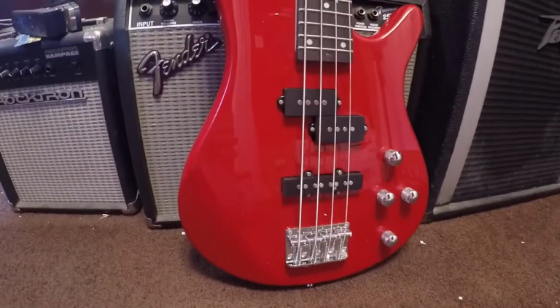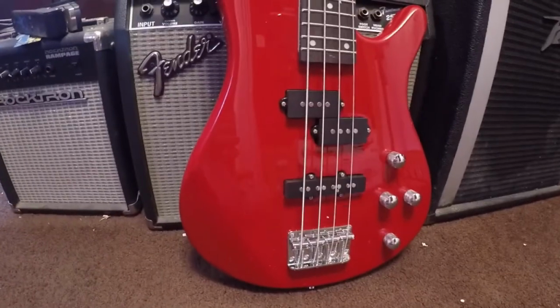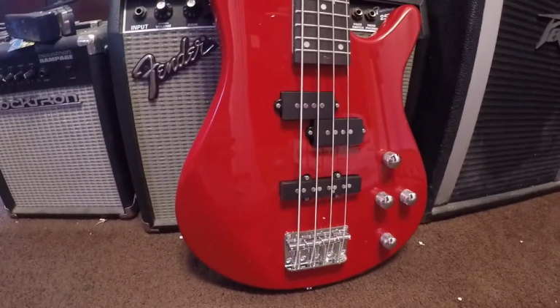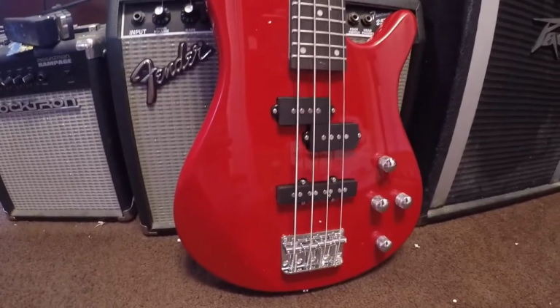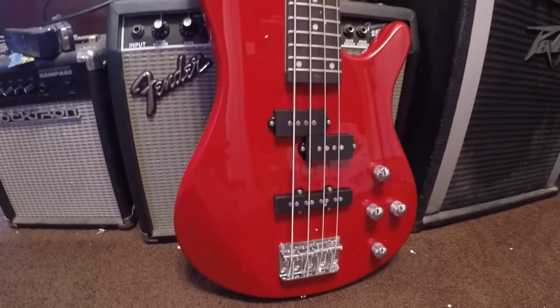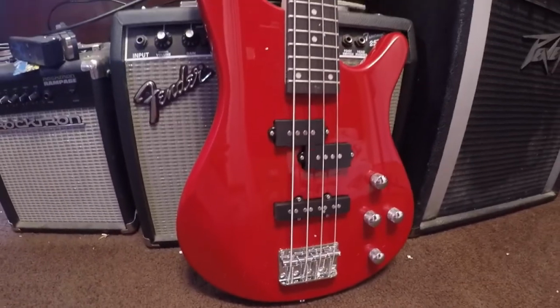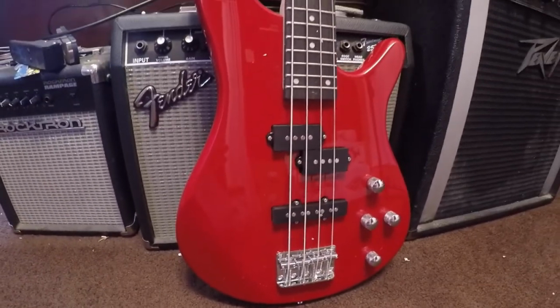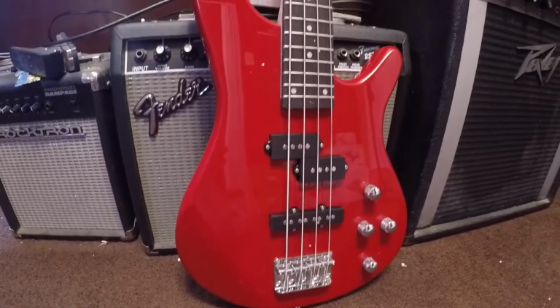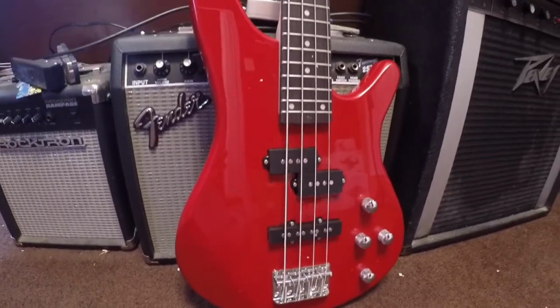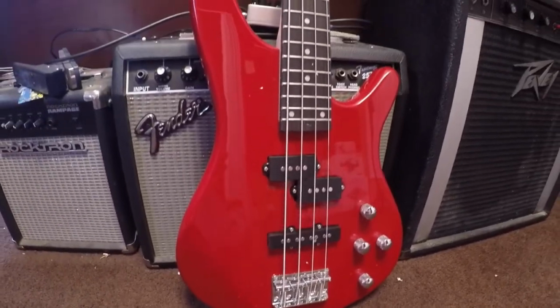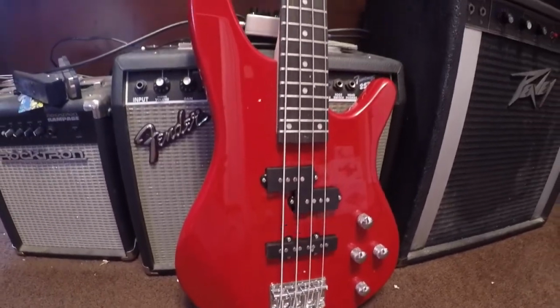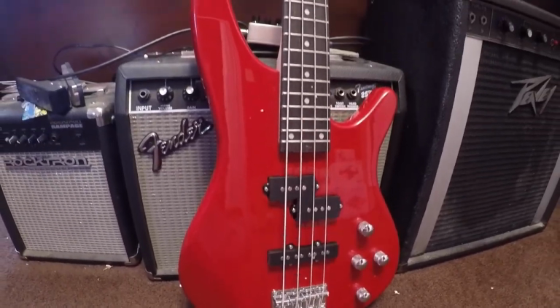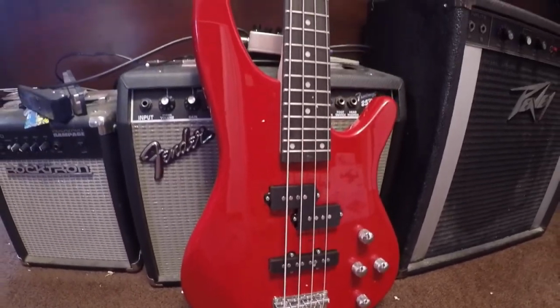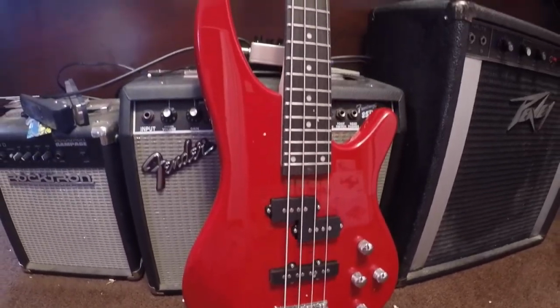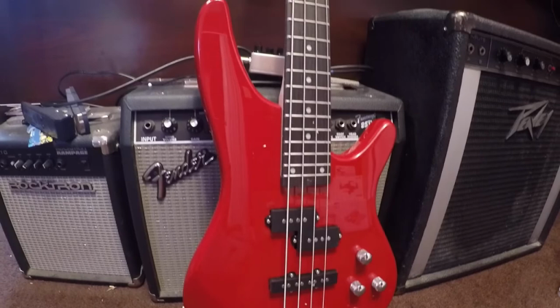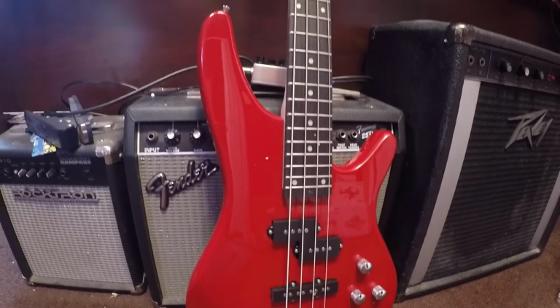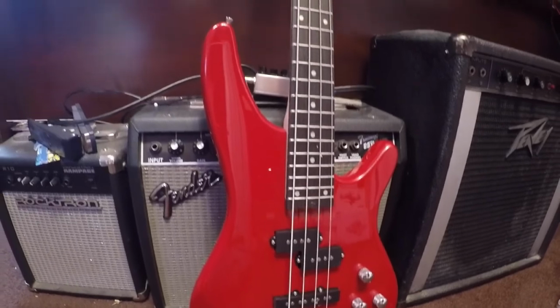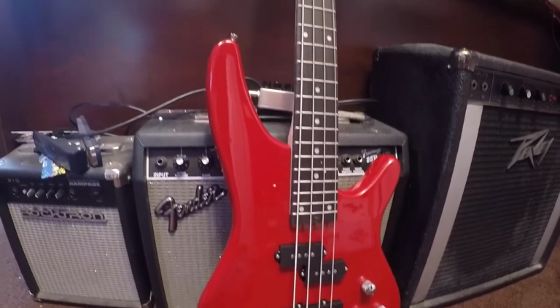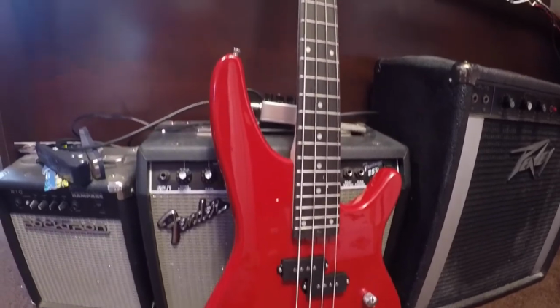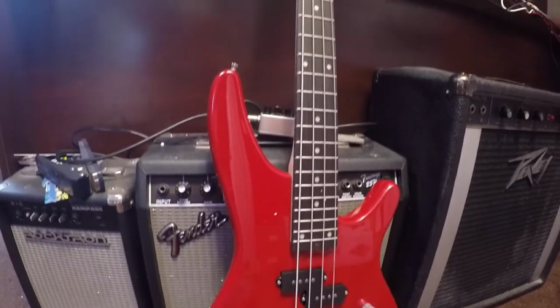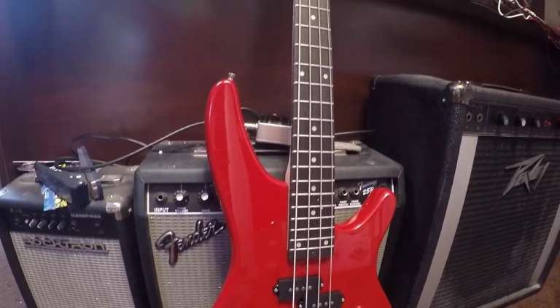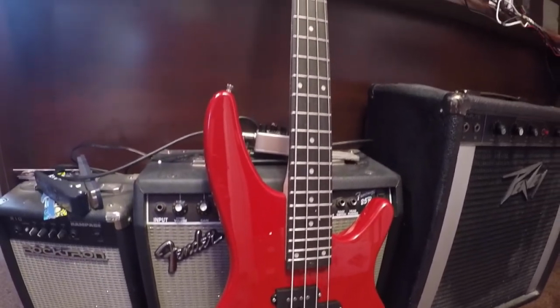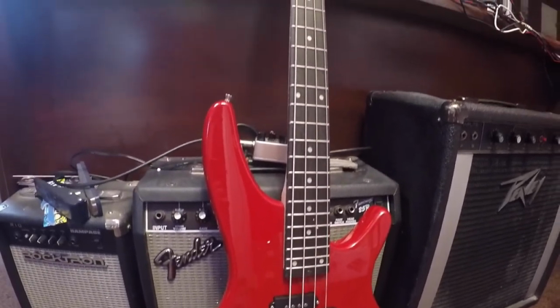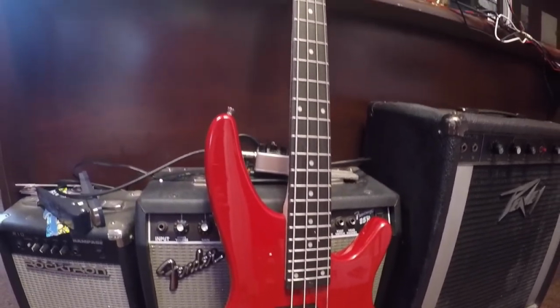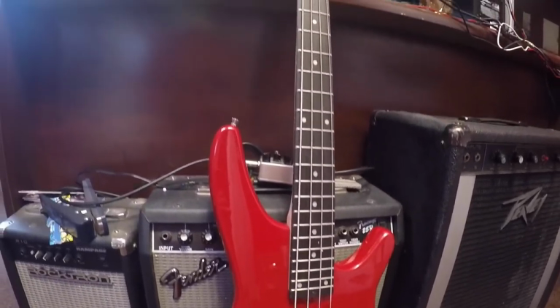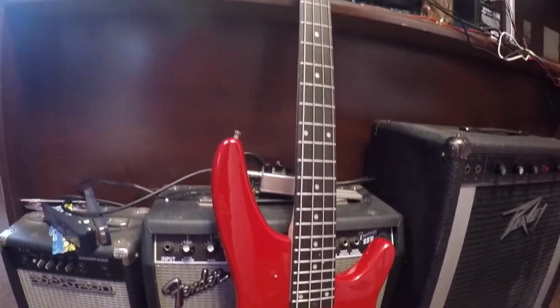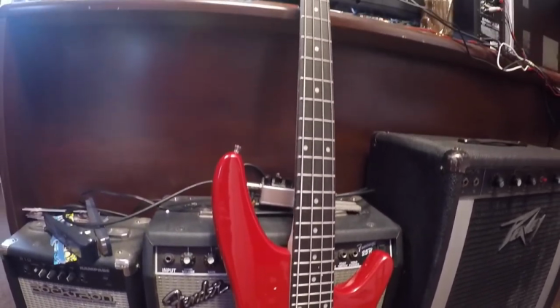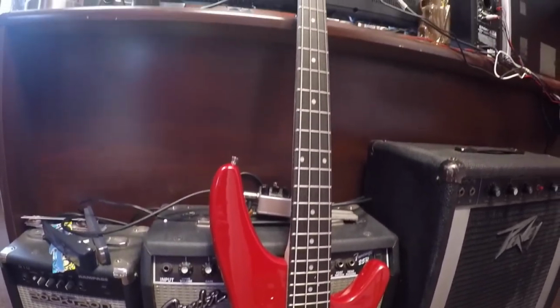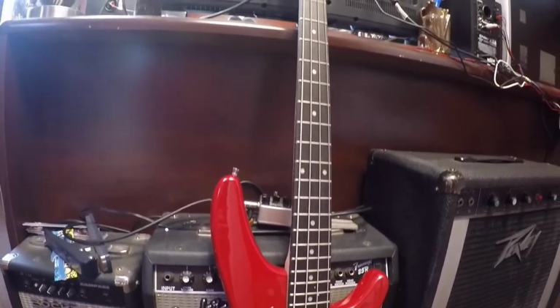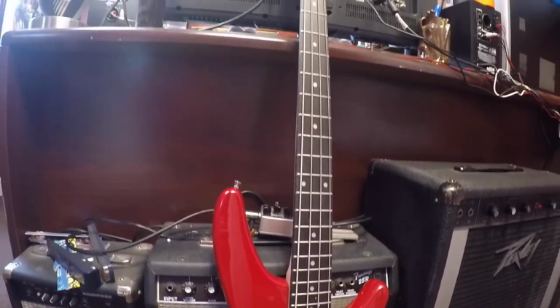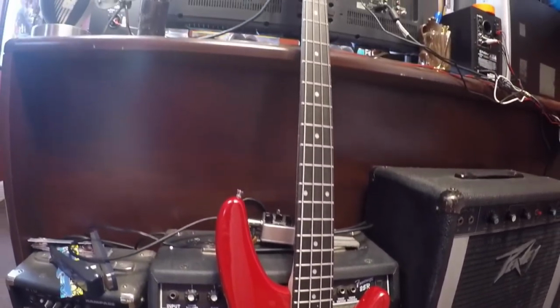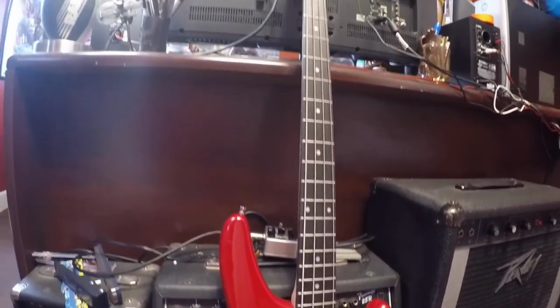It is a very good-looking bass. I'm very impressed with it. Now let's just hope it sounds as good as it looks.